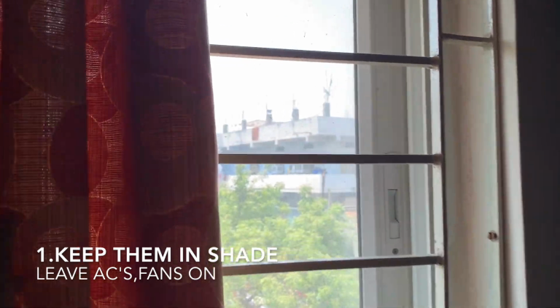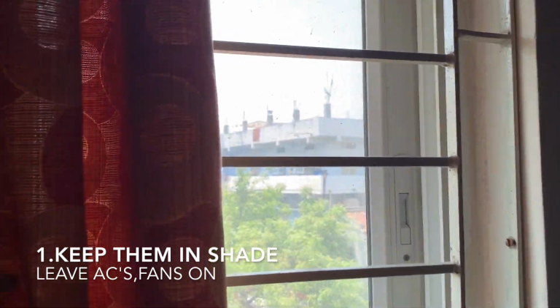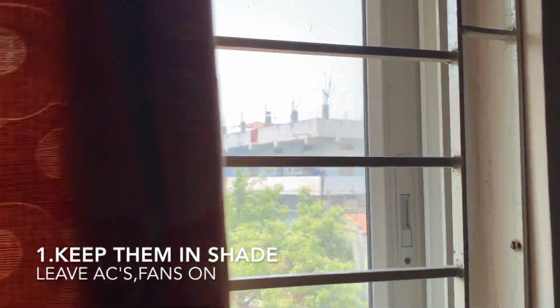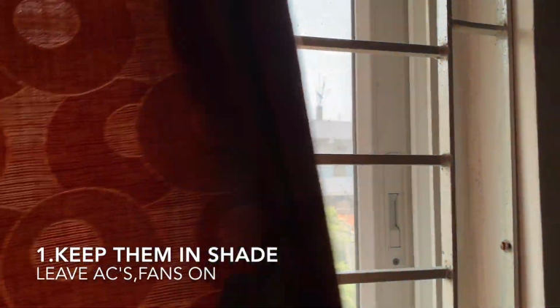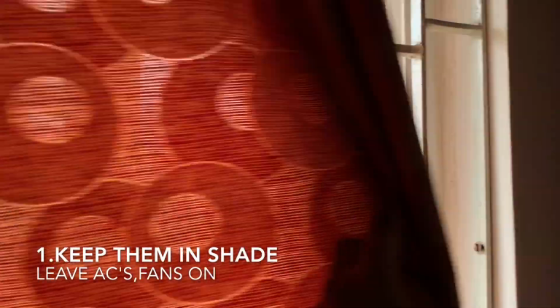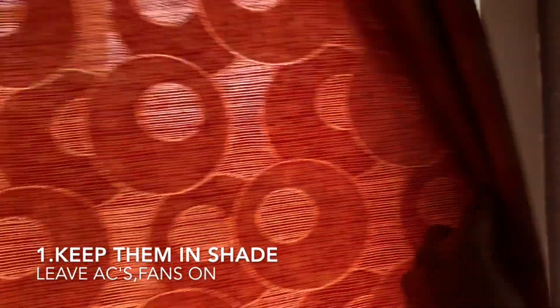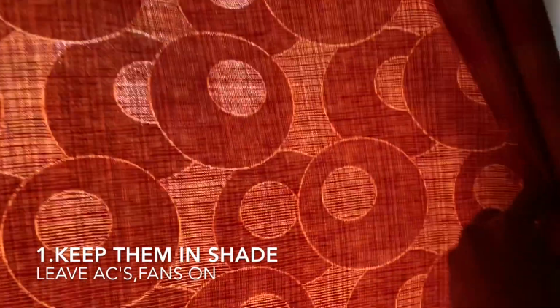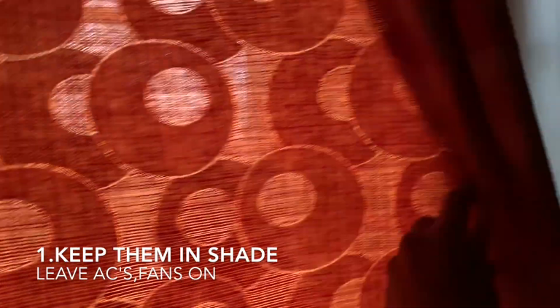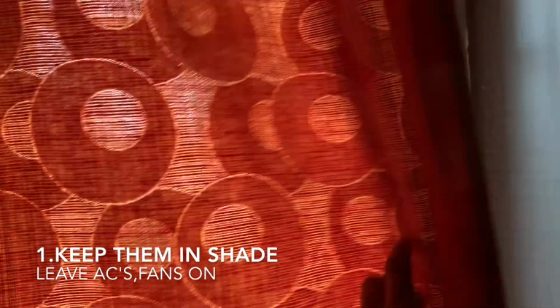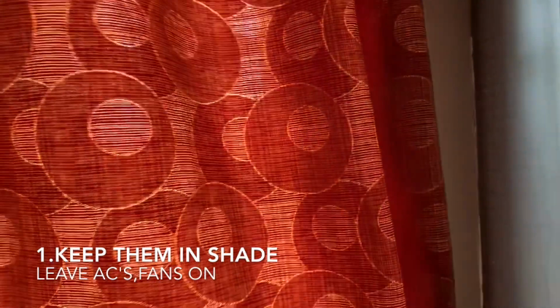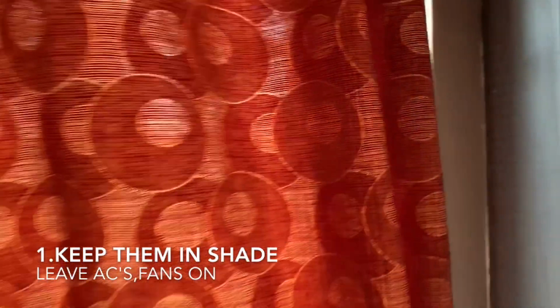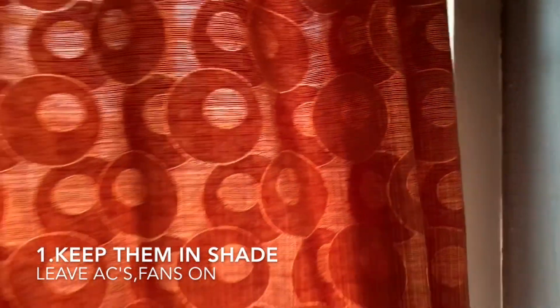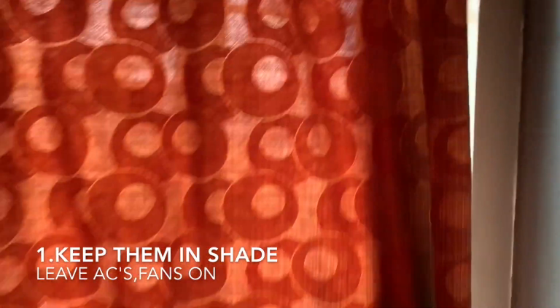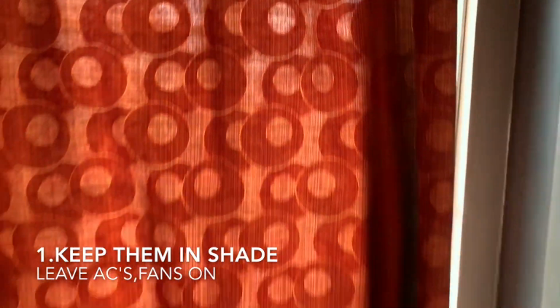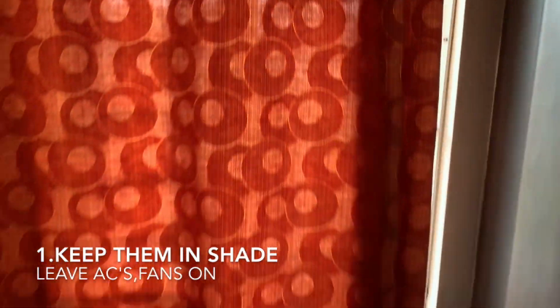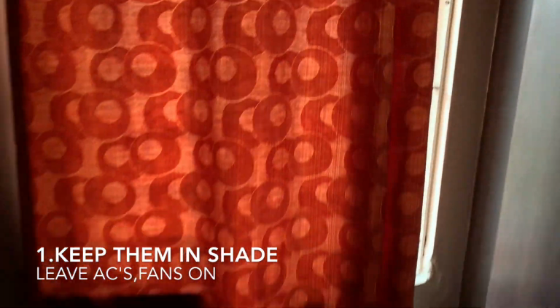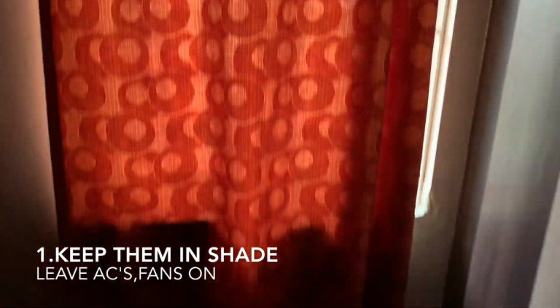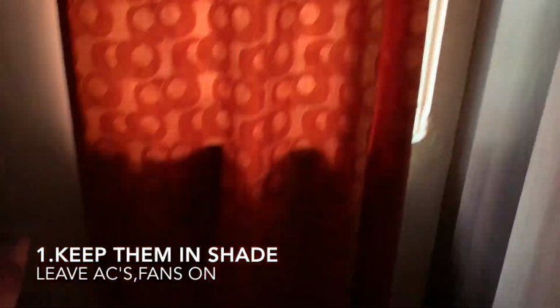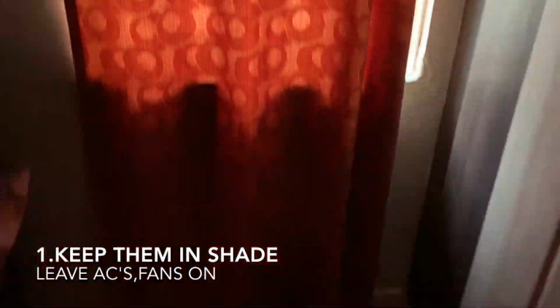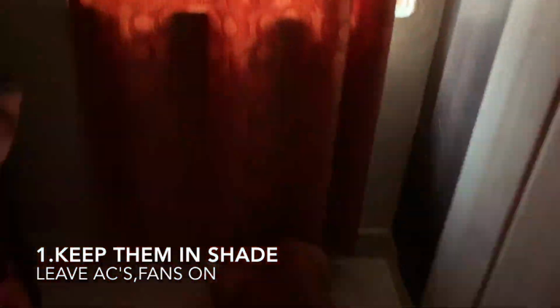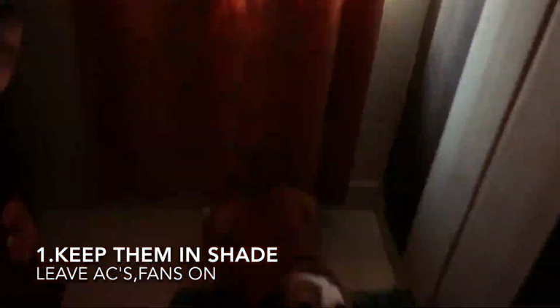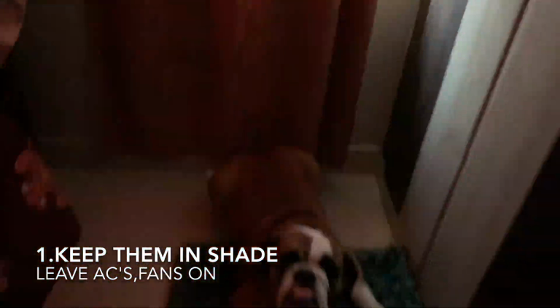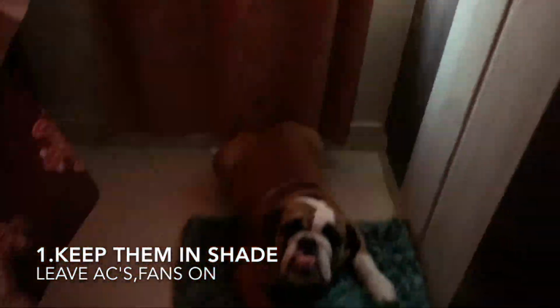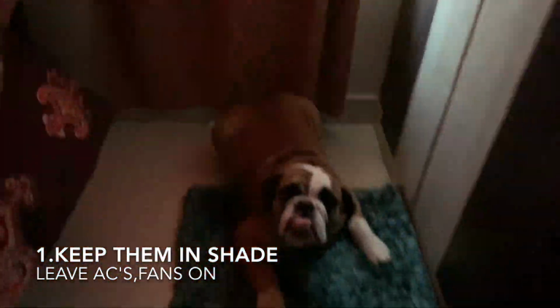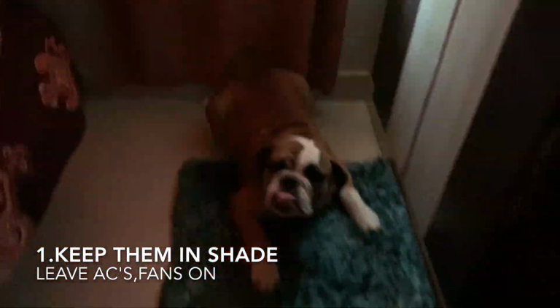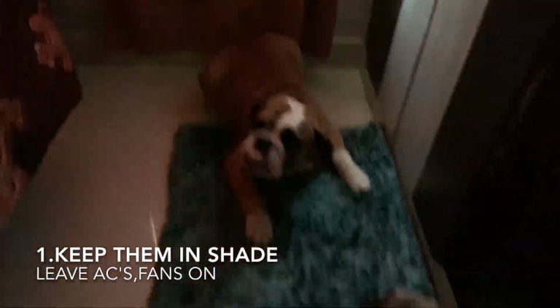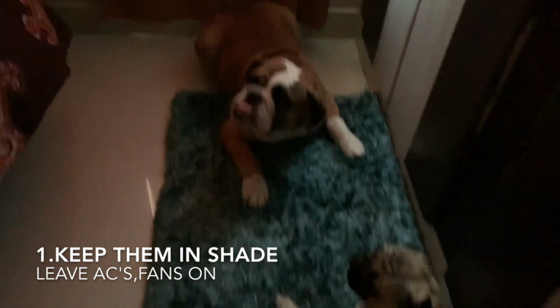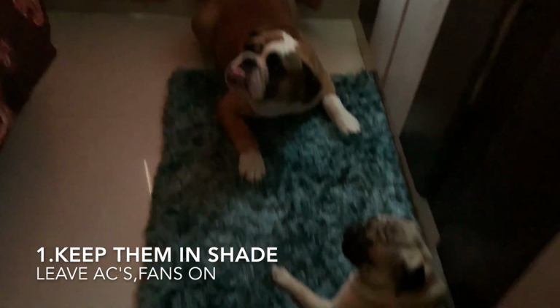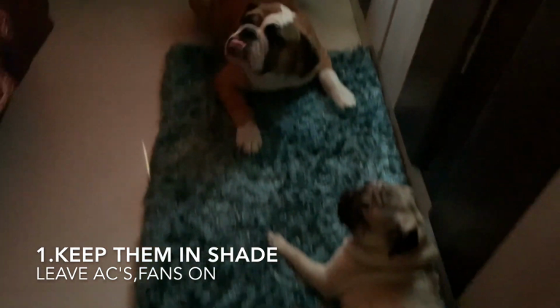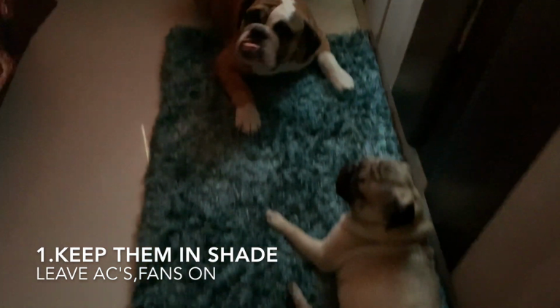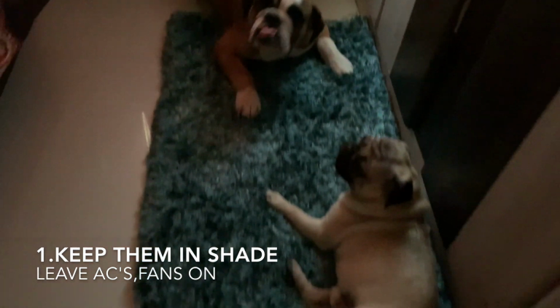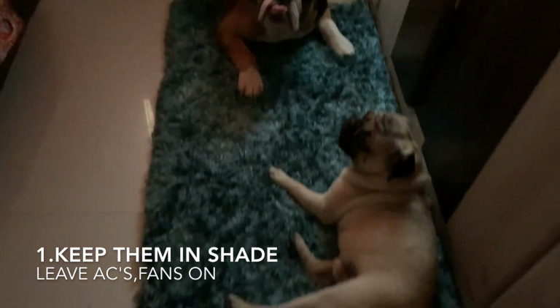Tip 1: Keep them in shade. Leave your air conditioners or fans on. Make sure they are in safe, cool places.